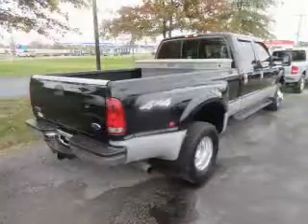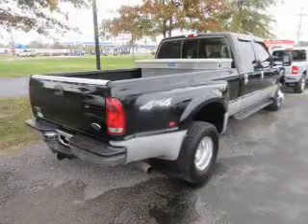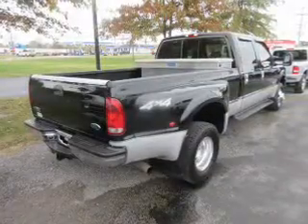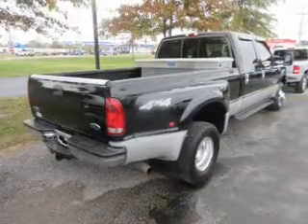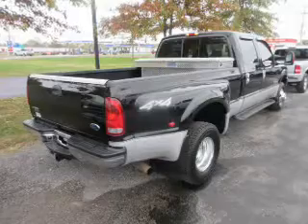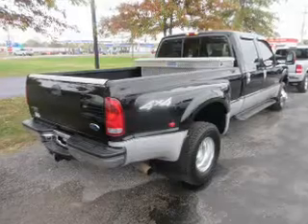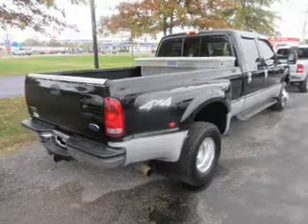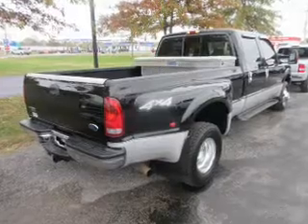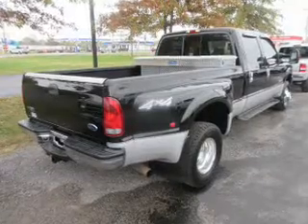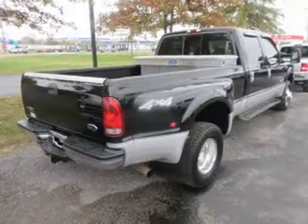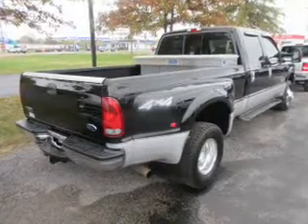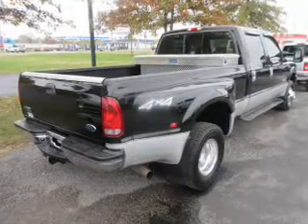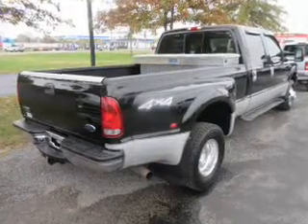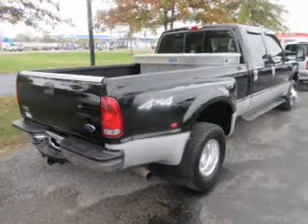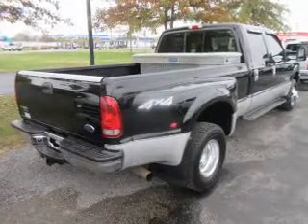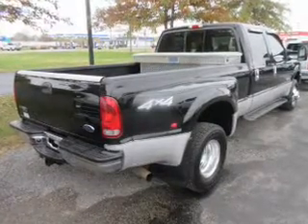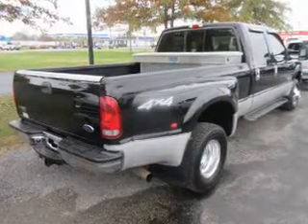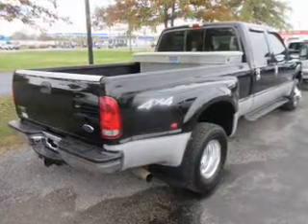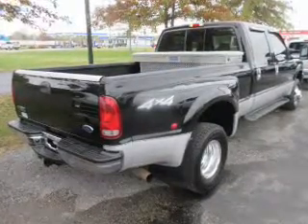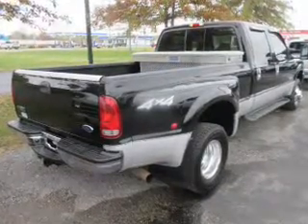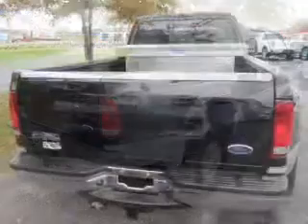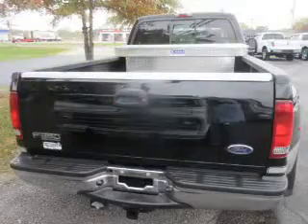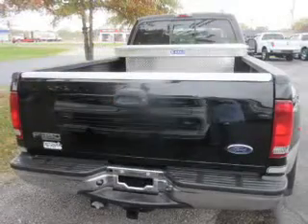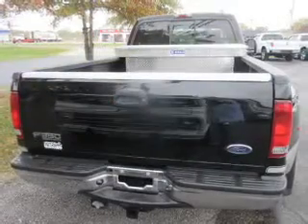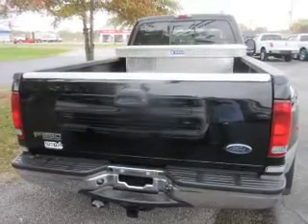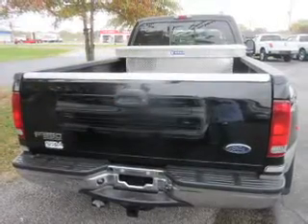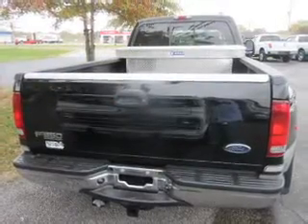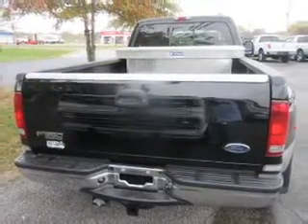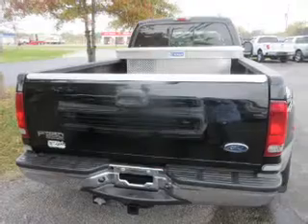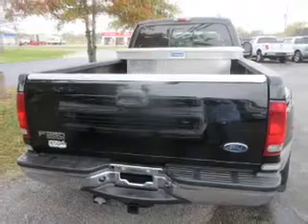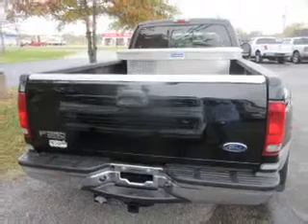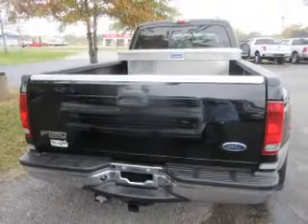The features include an alarm system, keyless entry, heated outside mirrors, anti-lock brakes, and privacy glass.